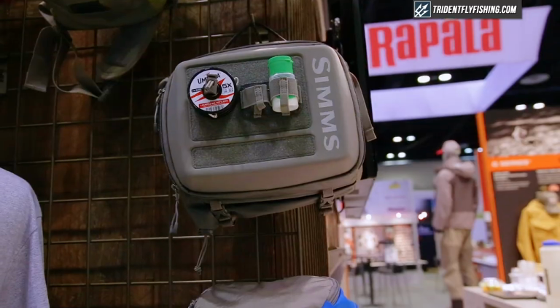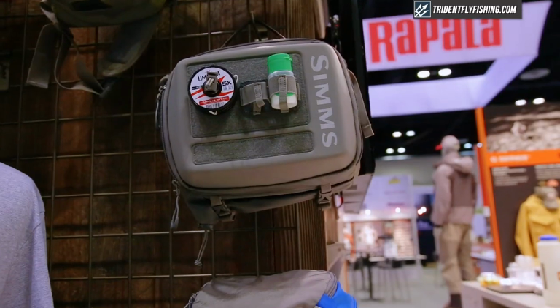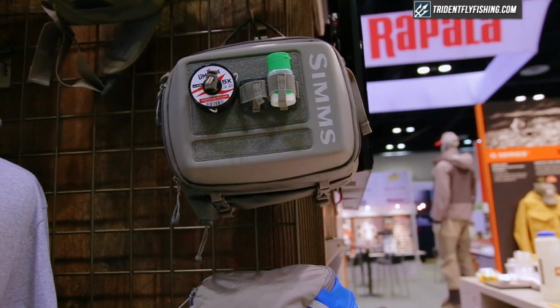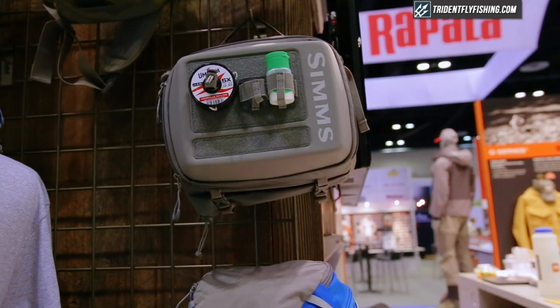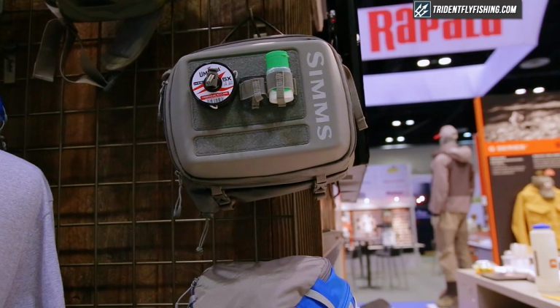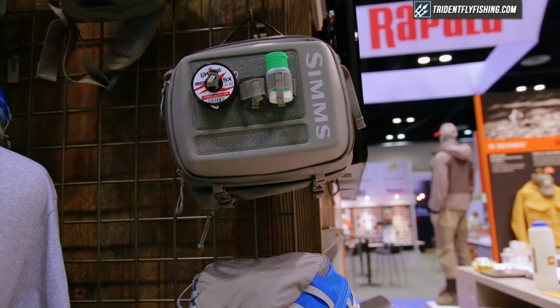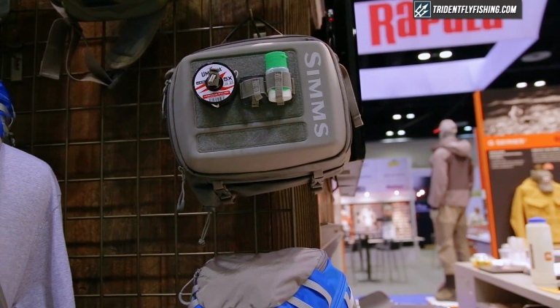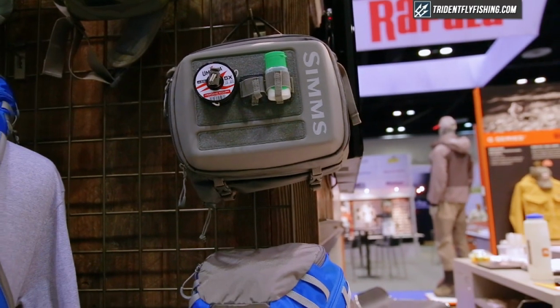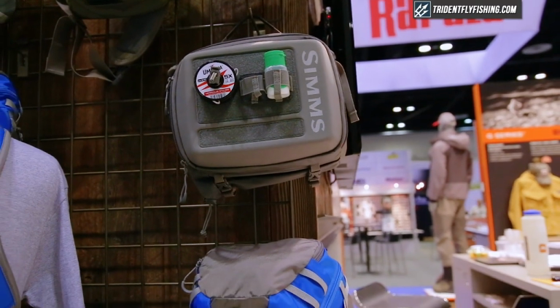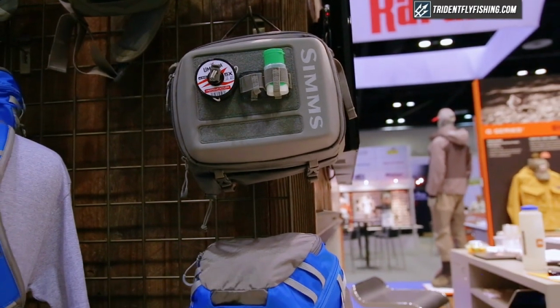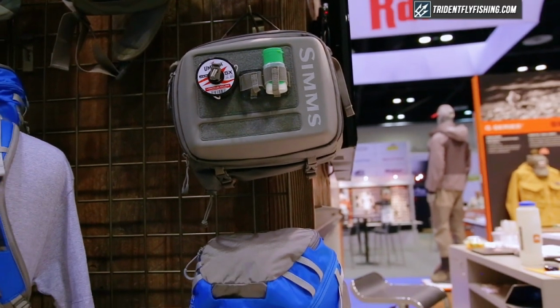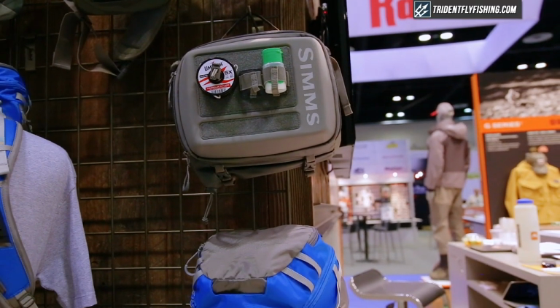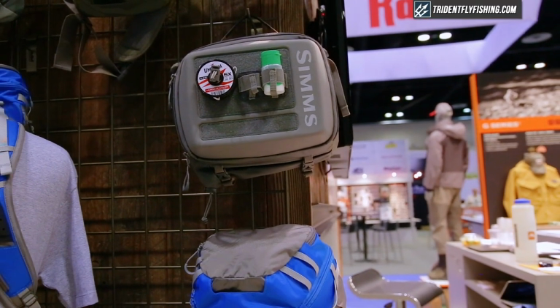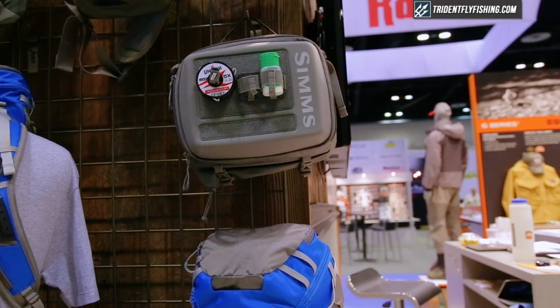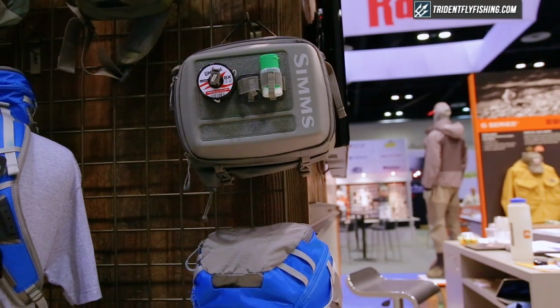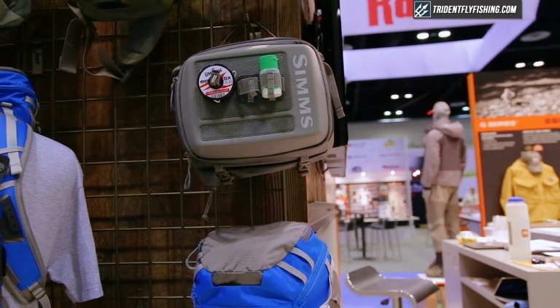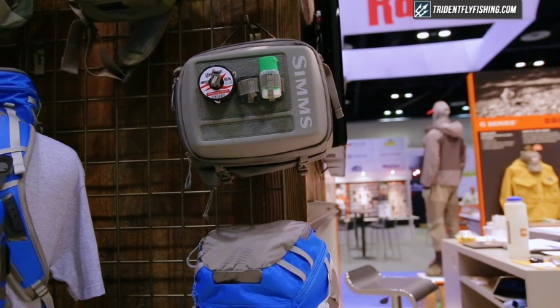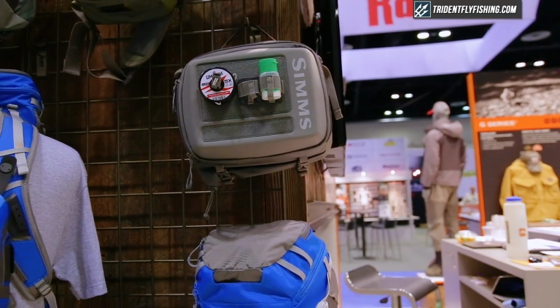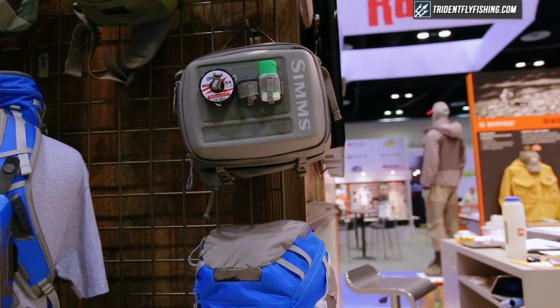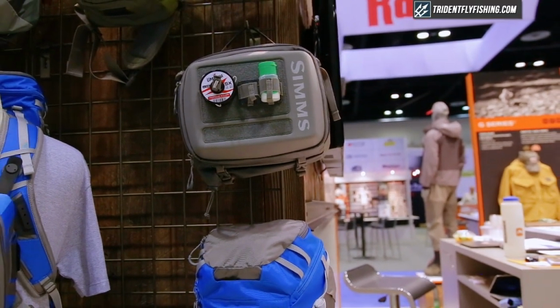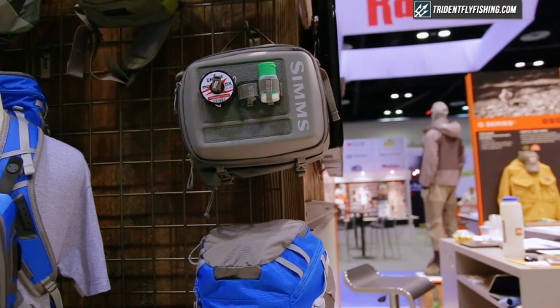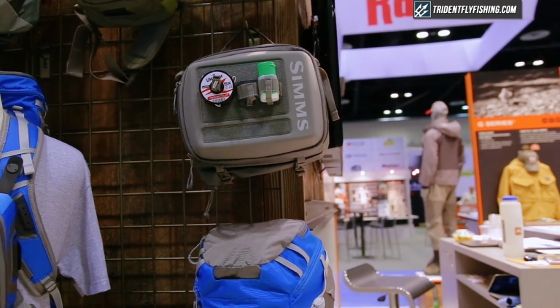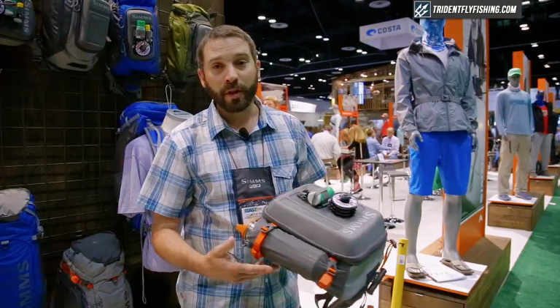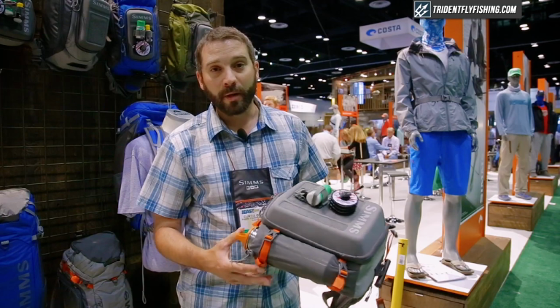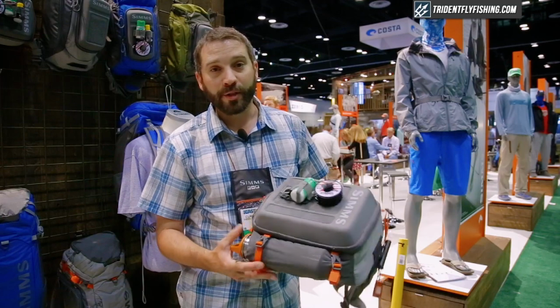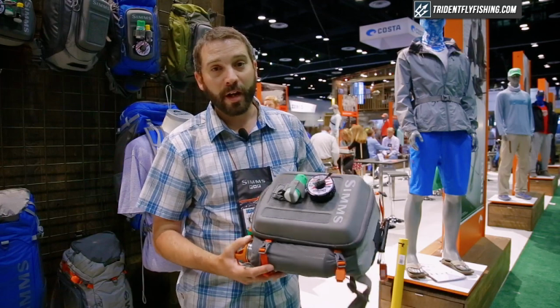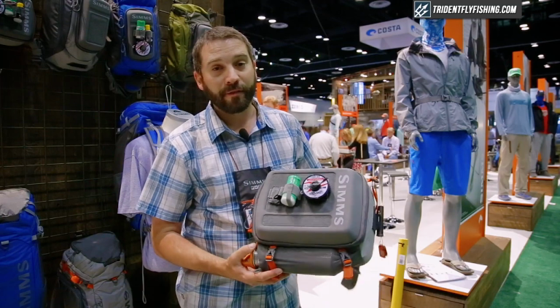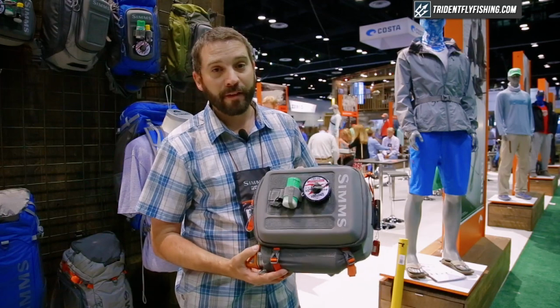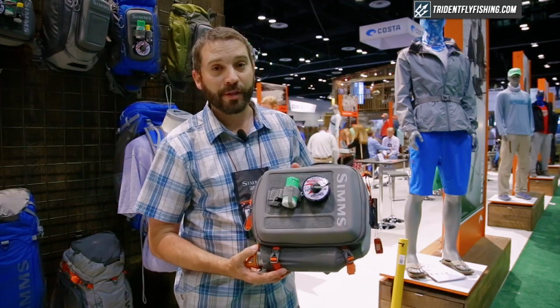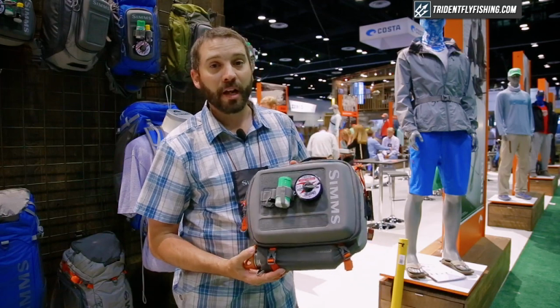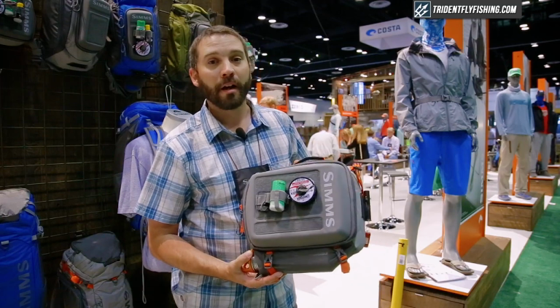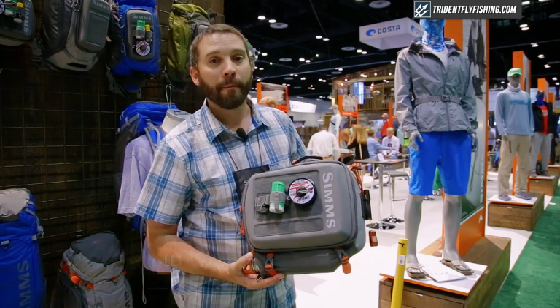$149.95 for the large, $99.95 for the small, and you can get them at tridentflyfishing.com.